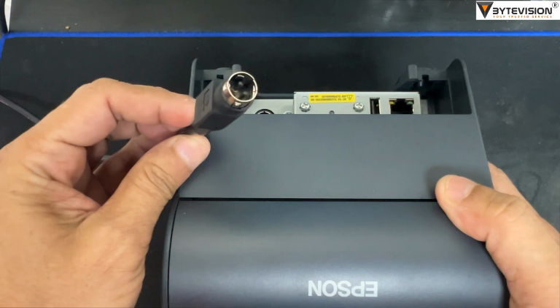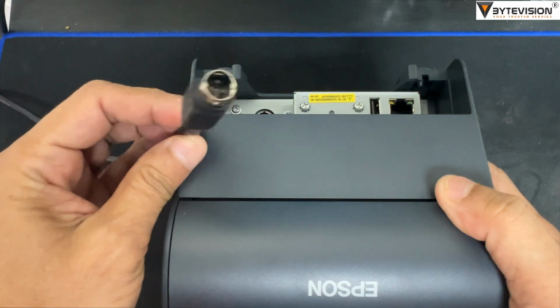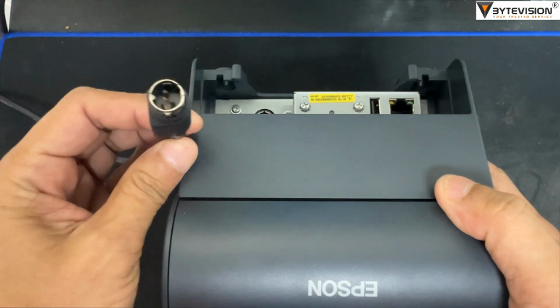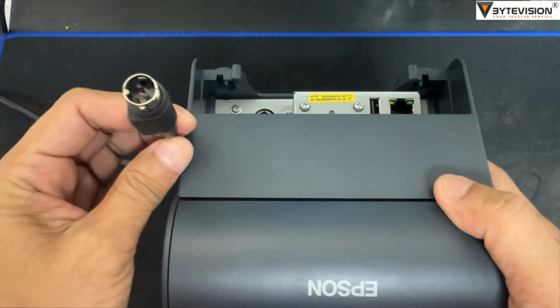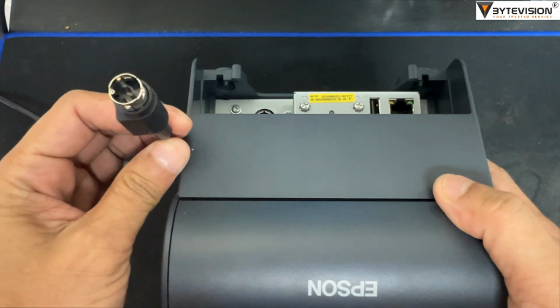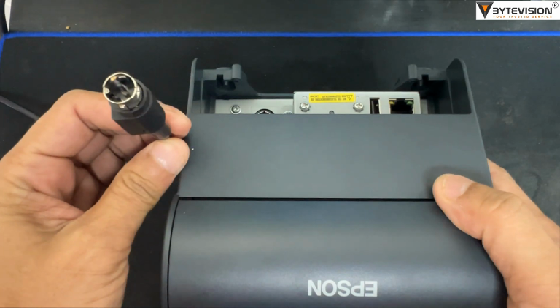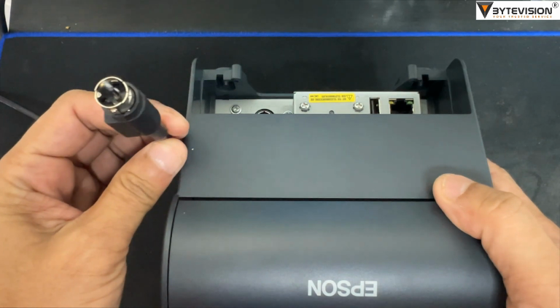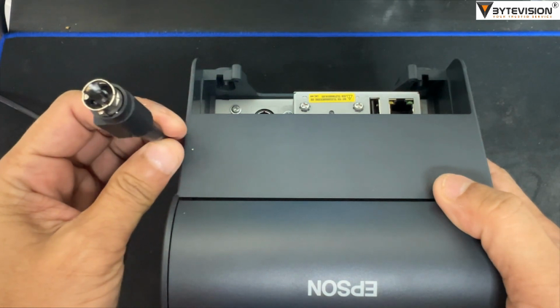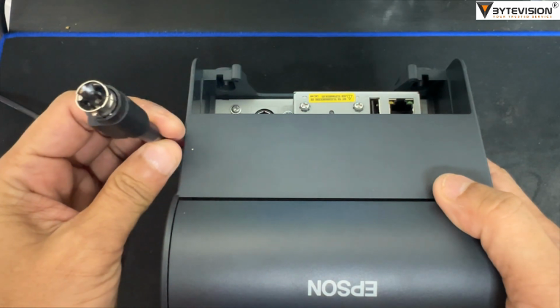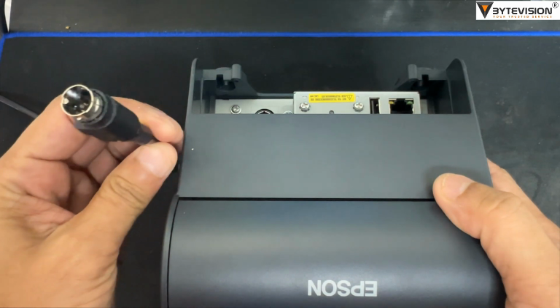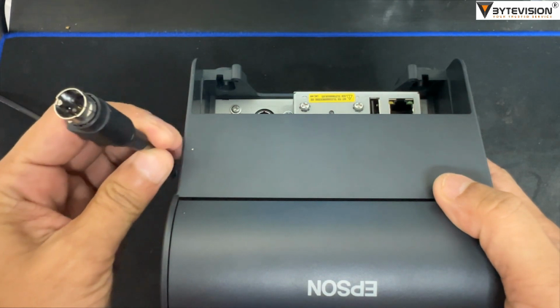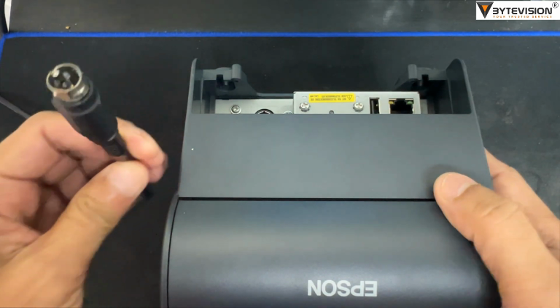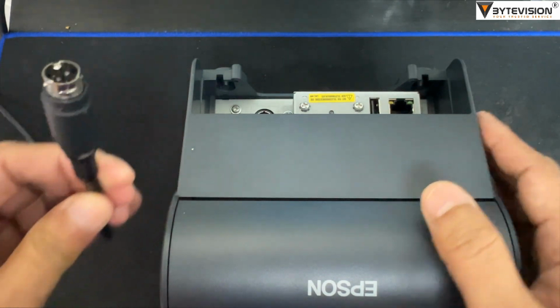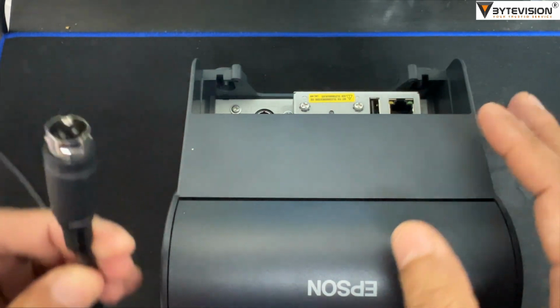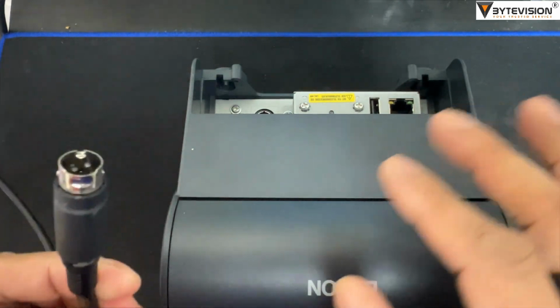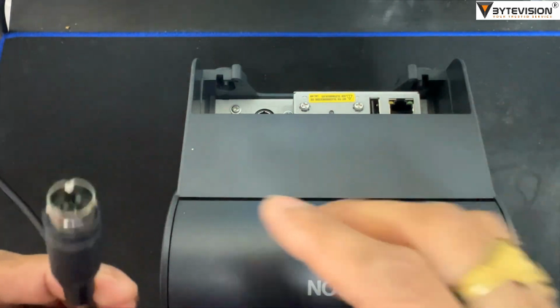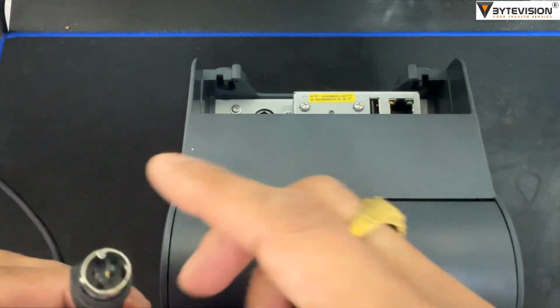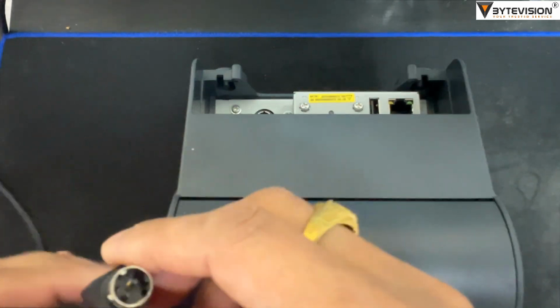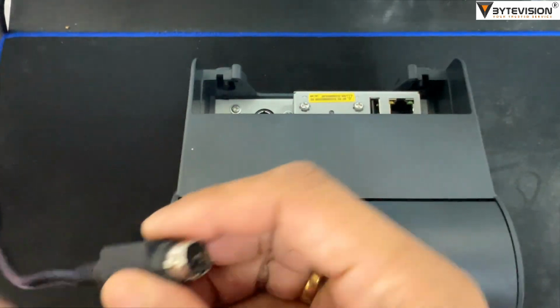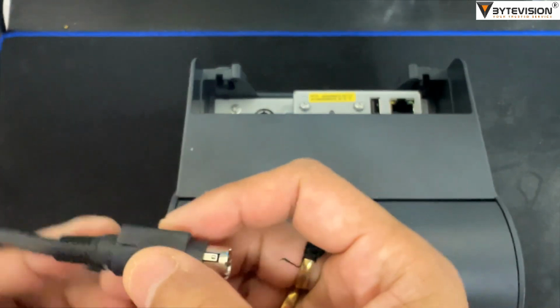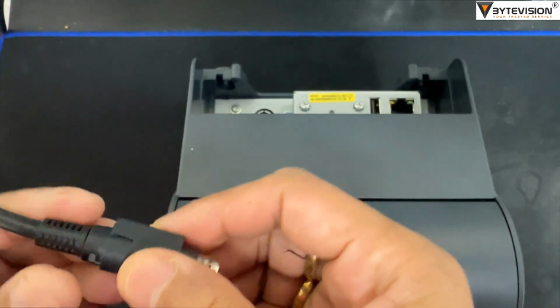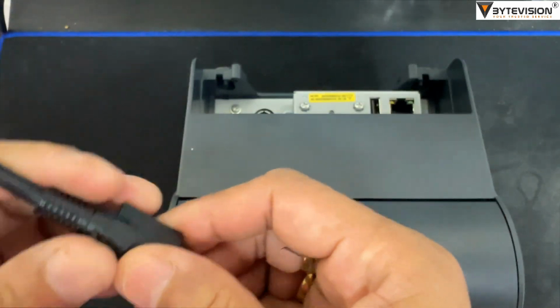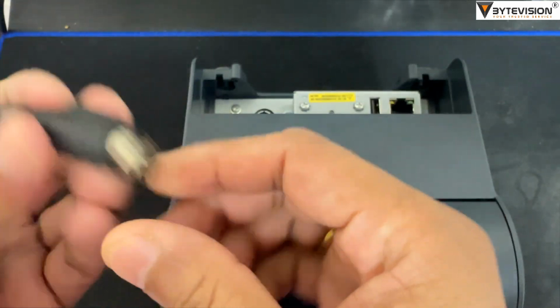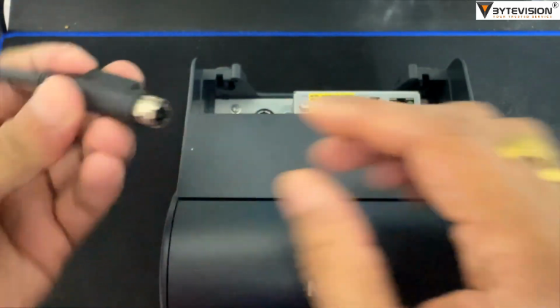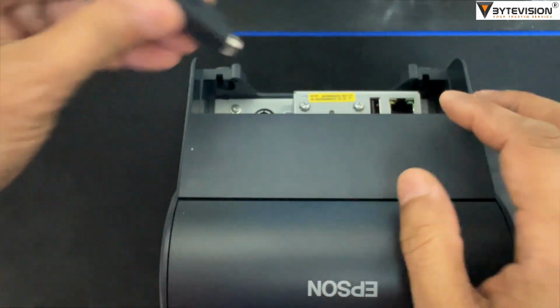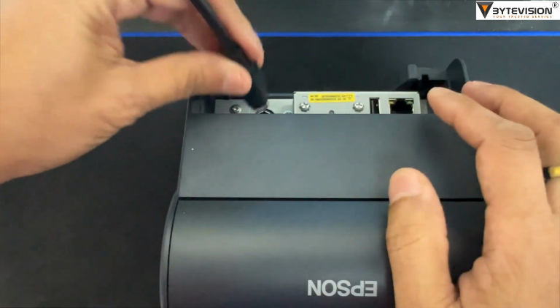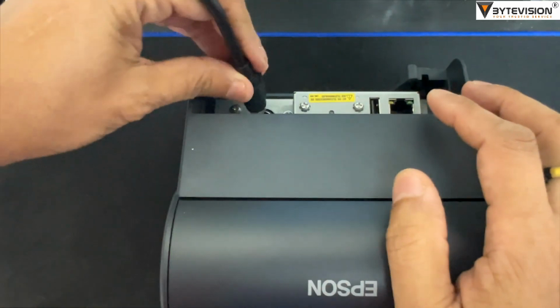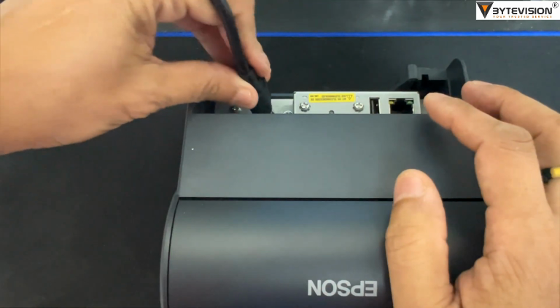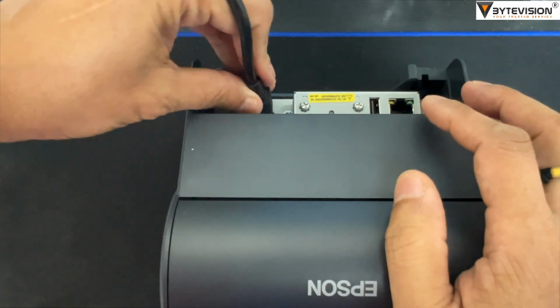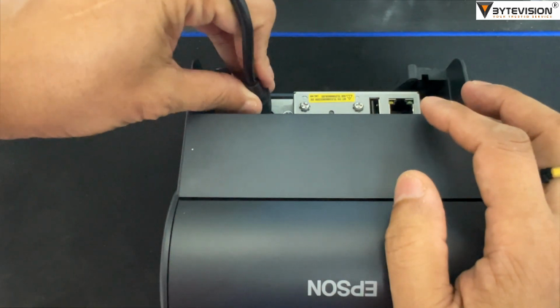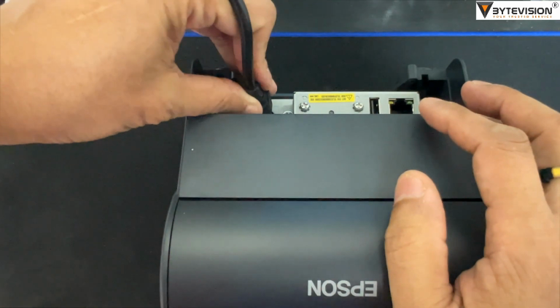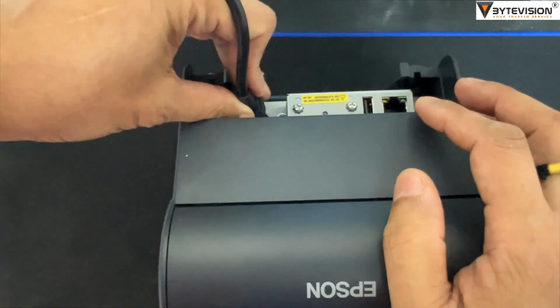Power input supply port from adapter AC to DC port. Connect the power adapter port.